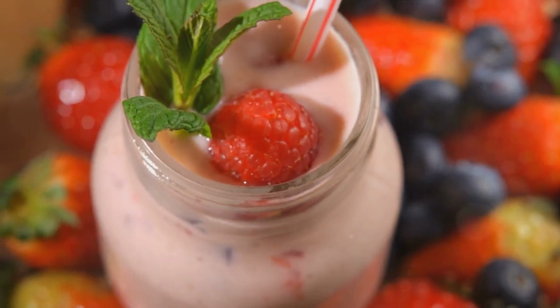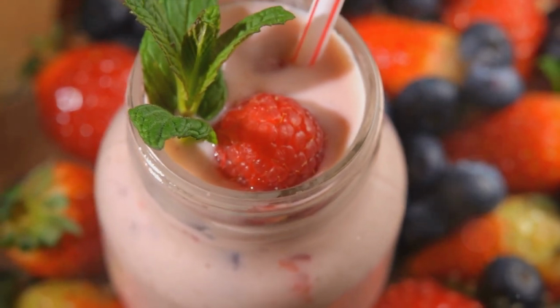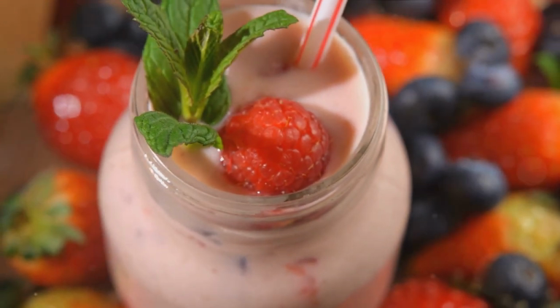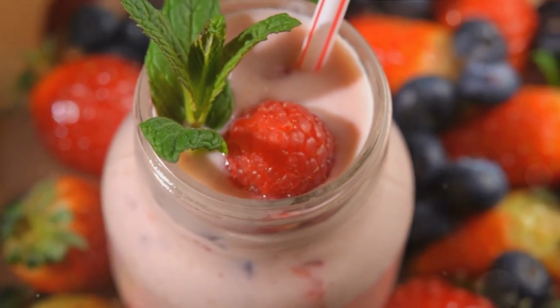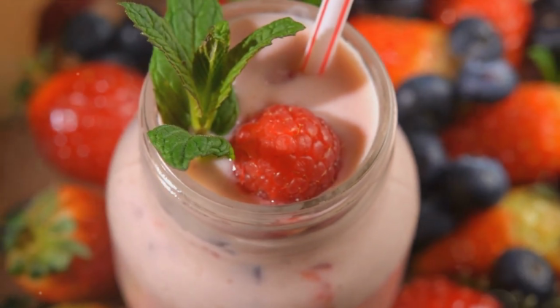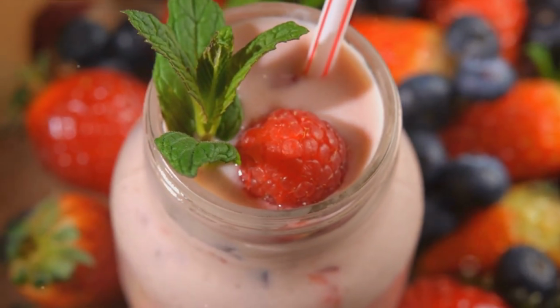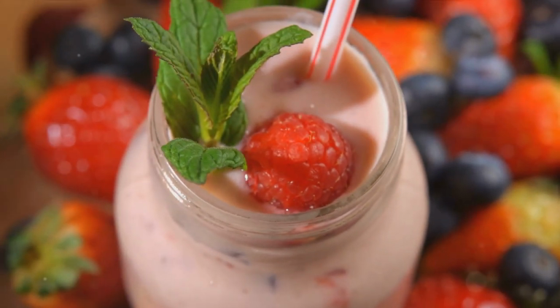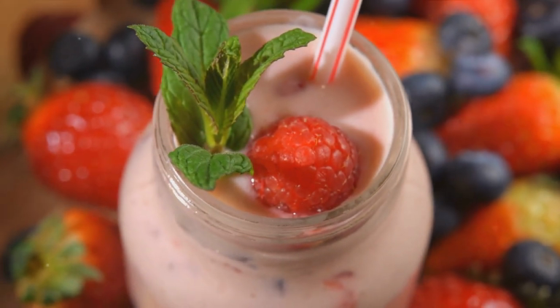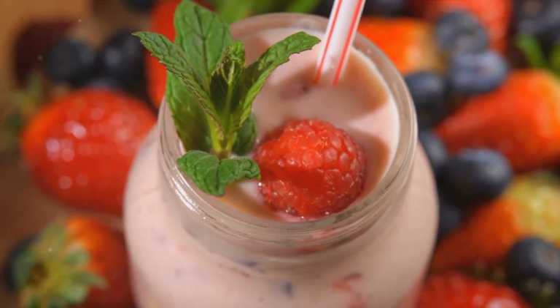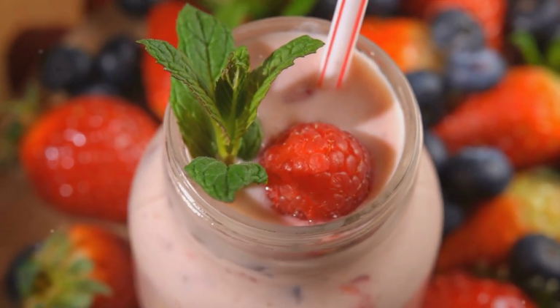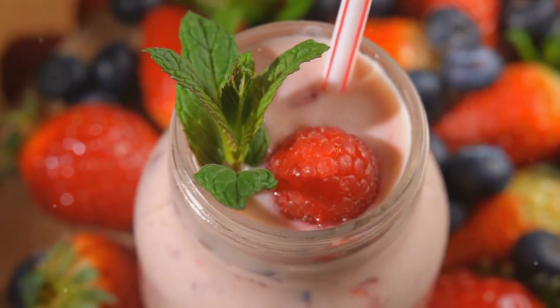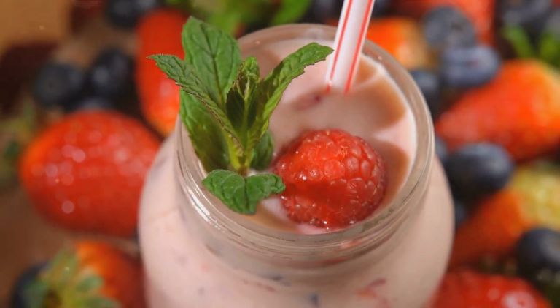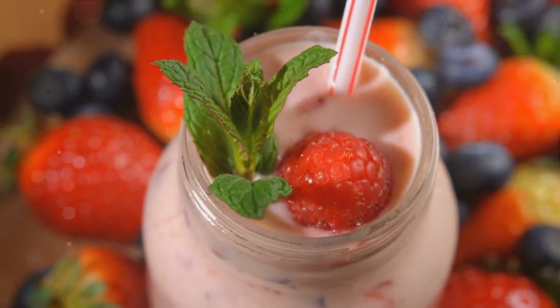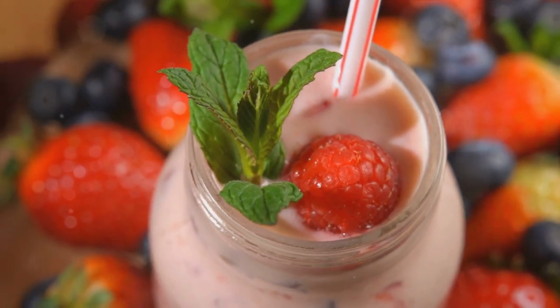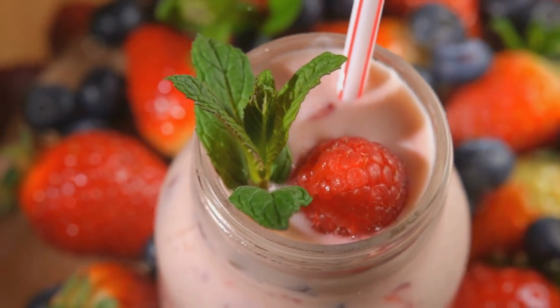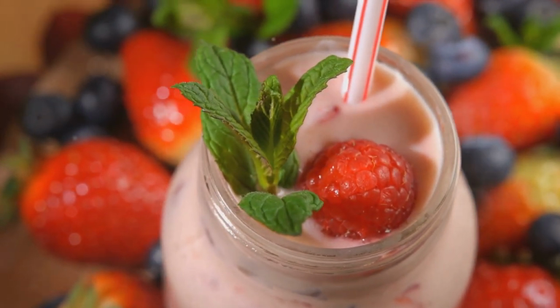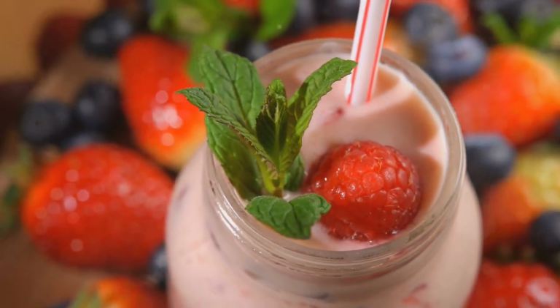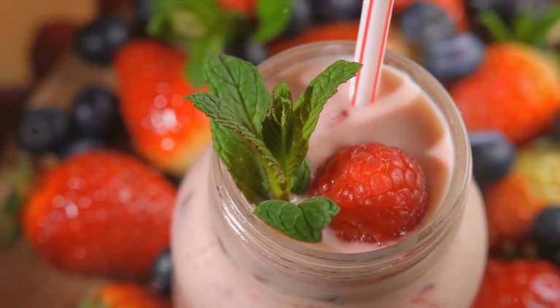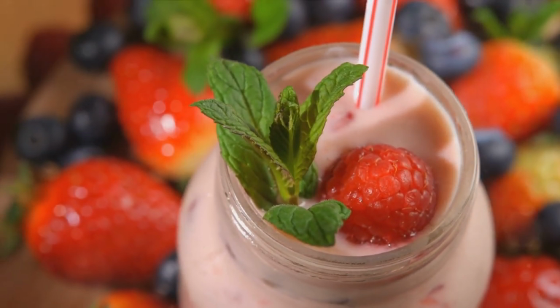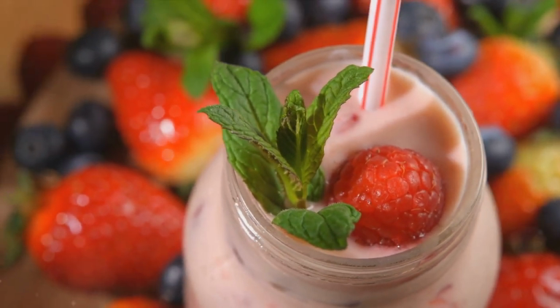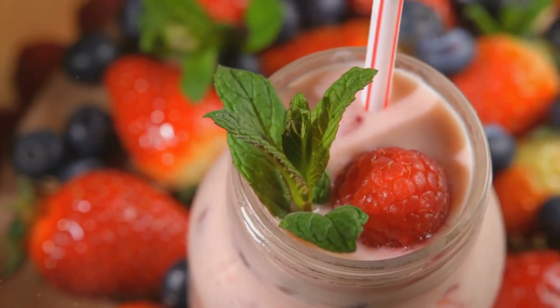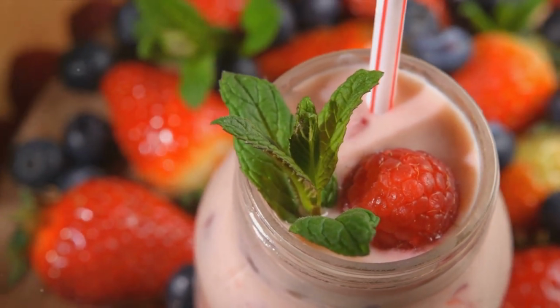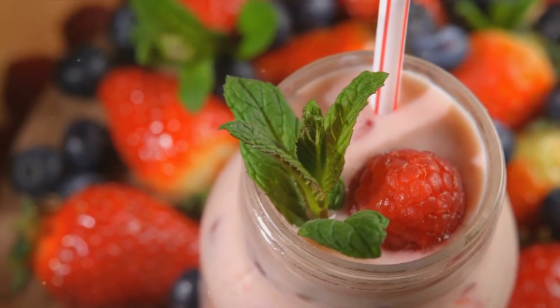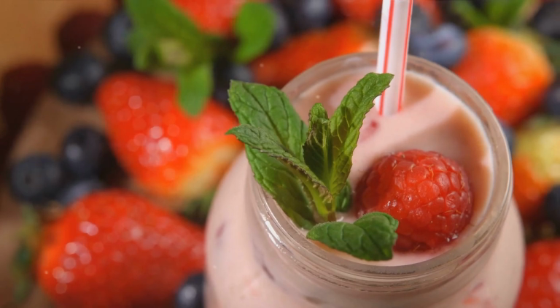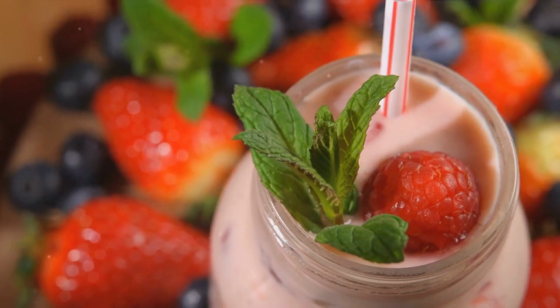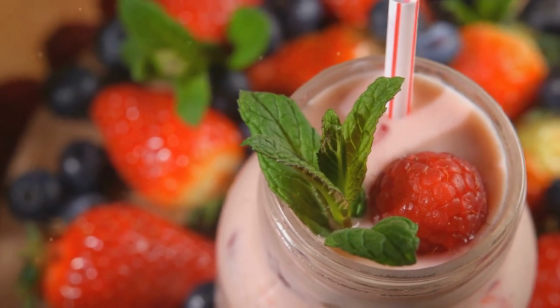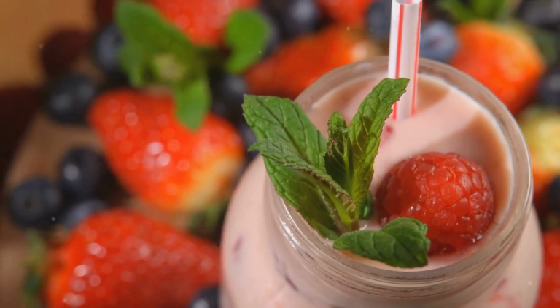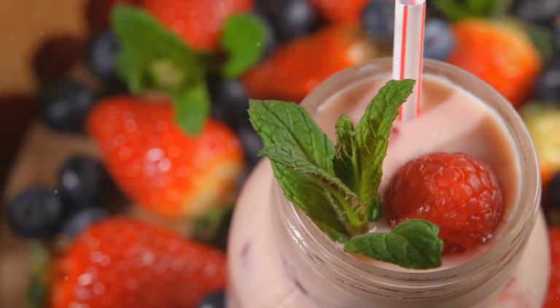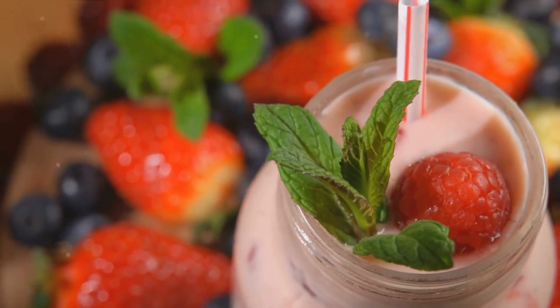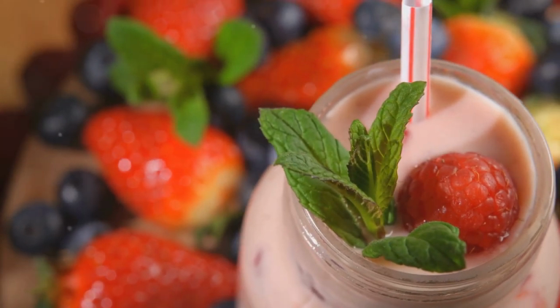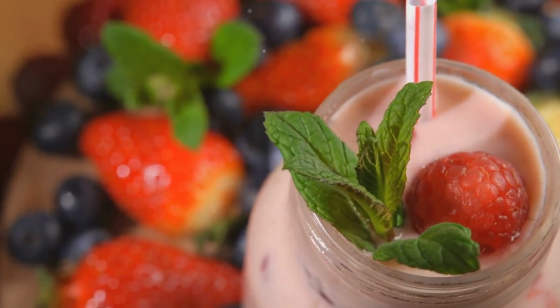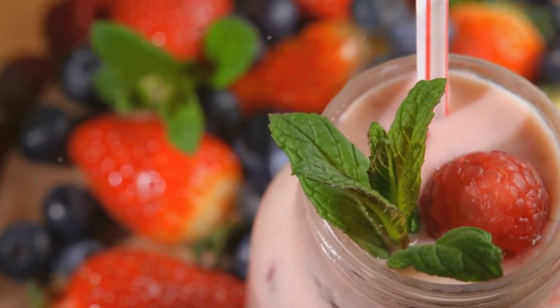A mixture of berries including blueberries, strawberries, and raspberries; full-fat Greek yogurt; honey; and a splash of almond milk.